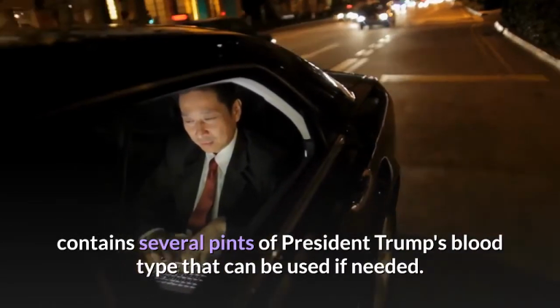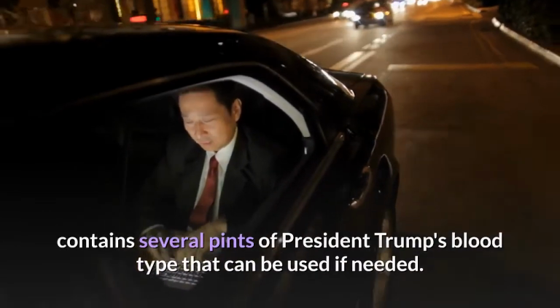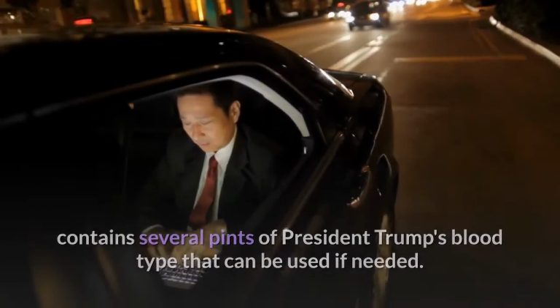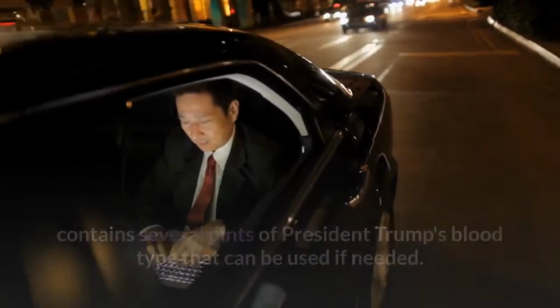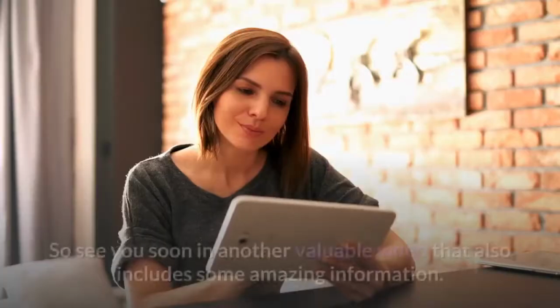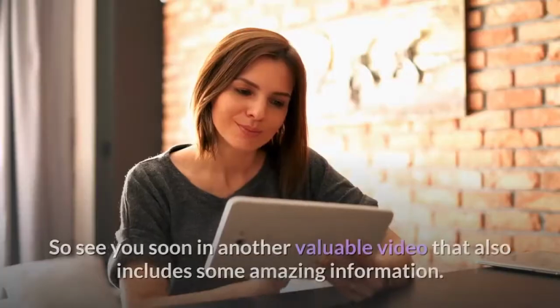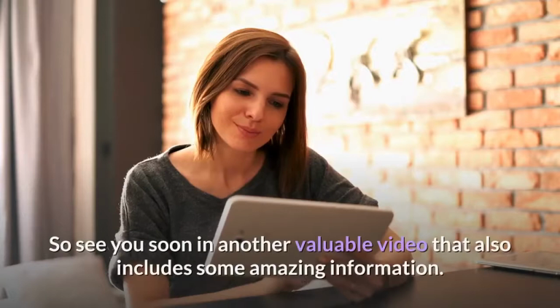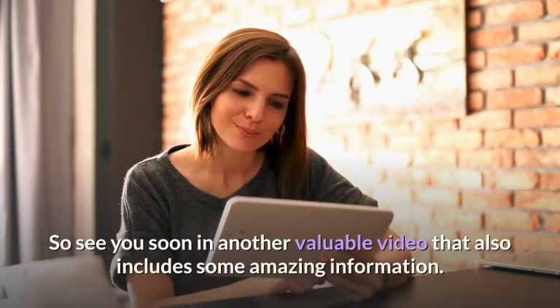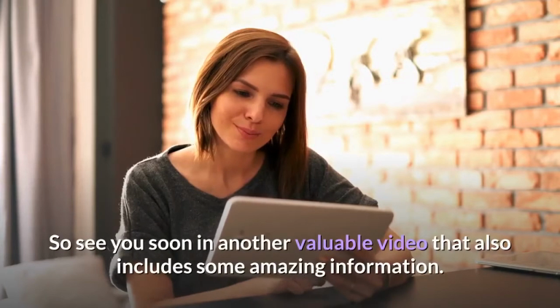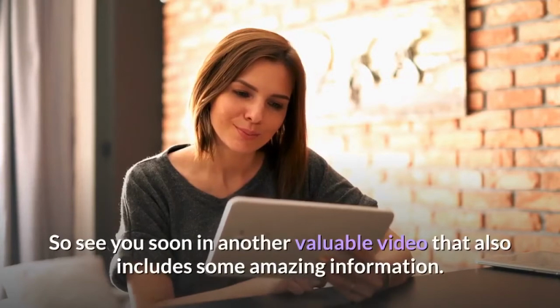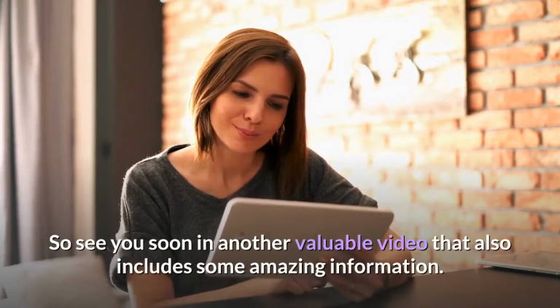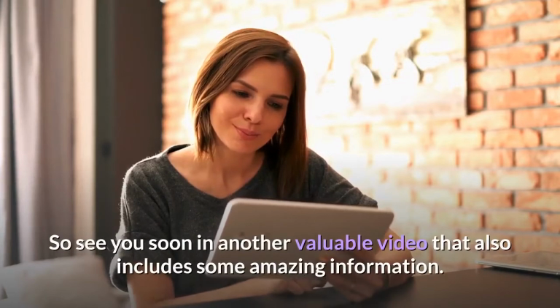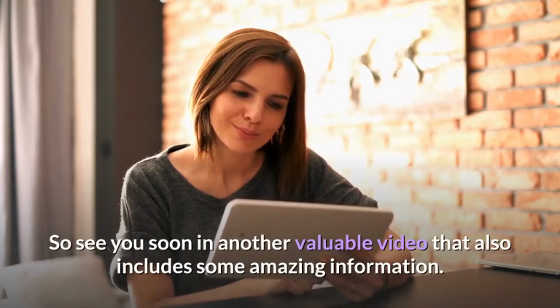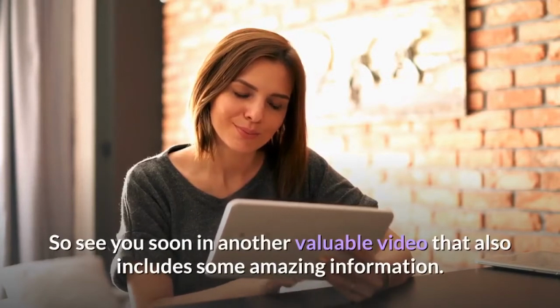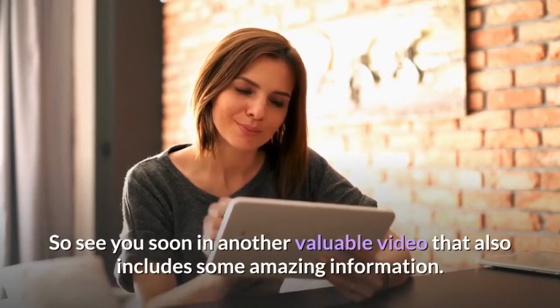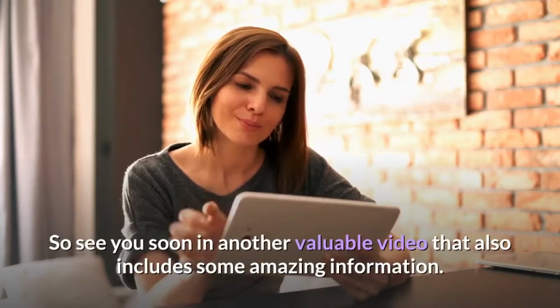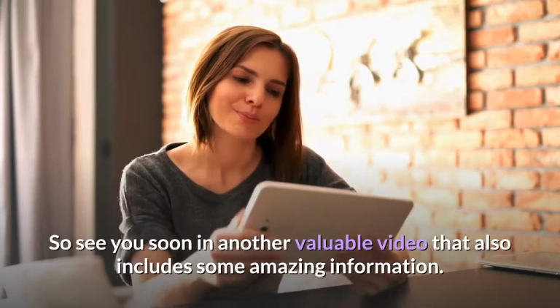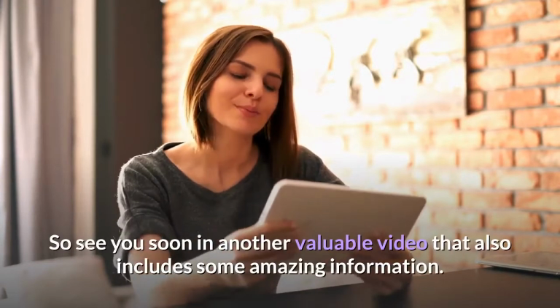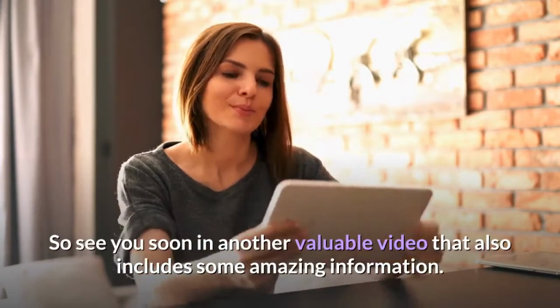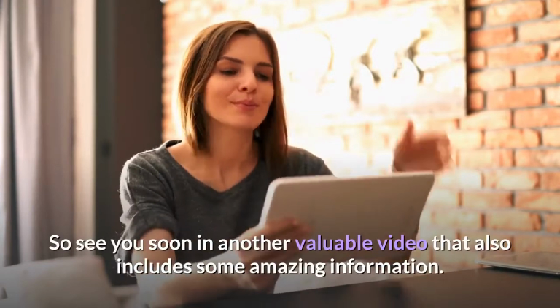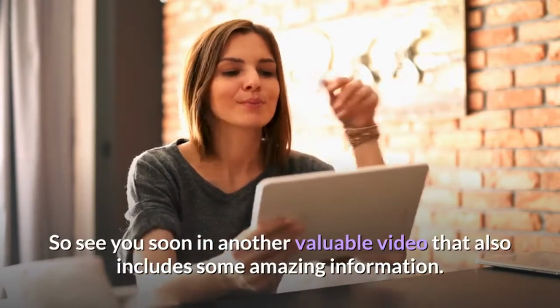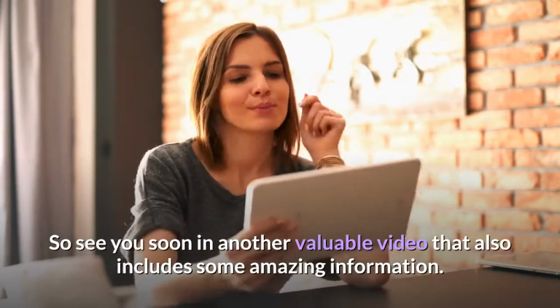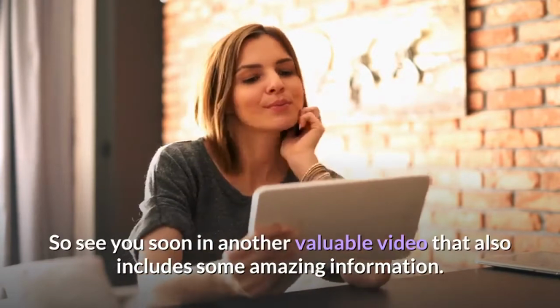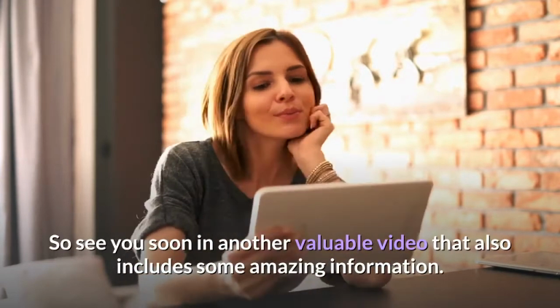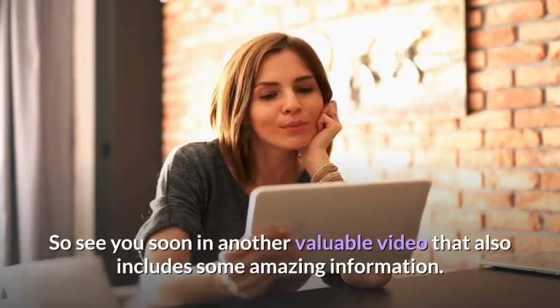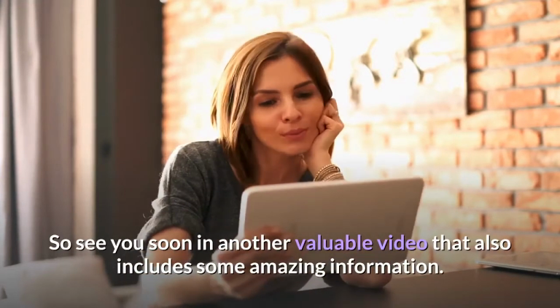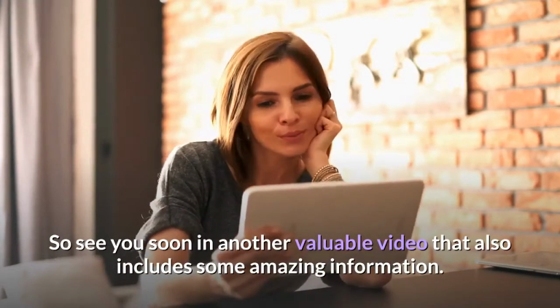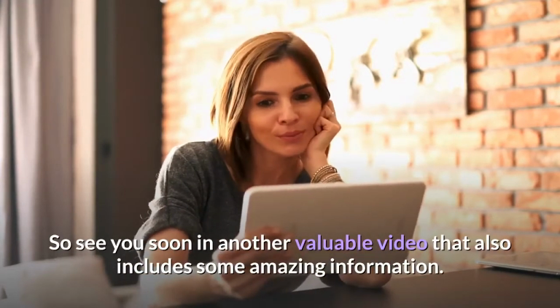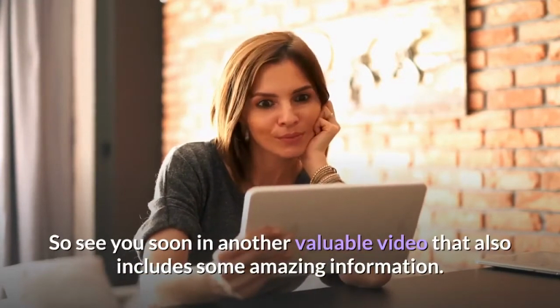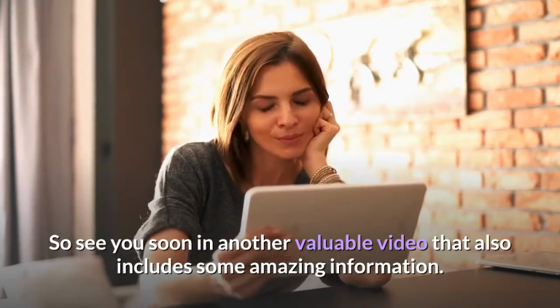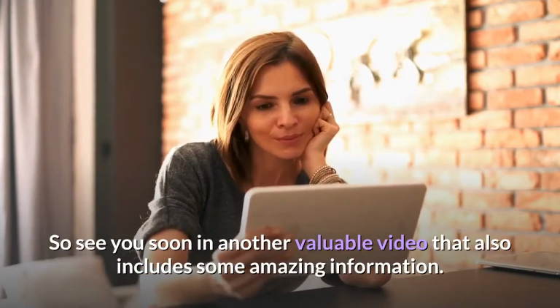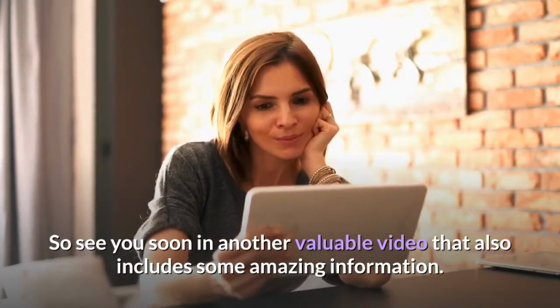See you soon in another valuable video that also includes some amazing information.